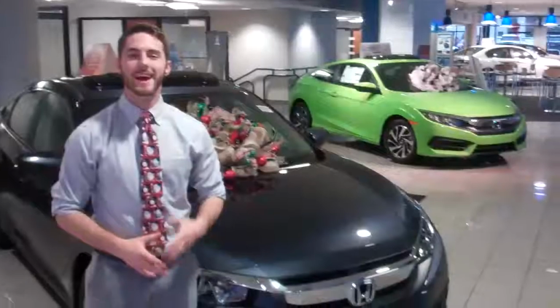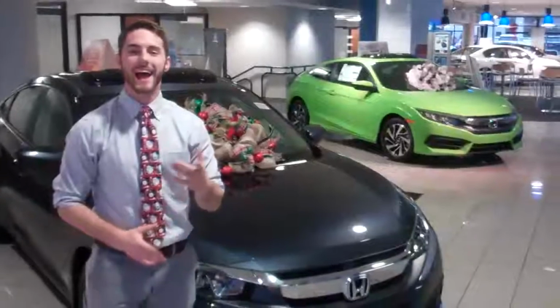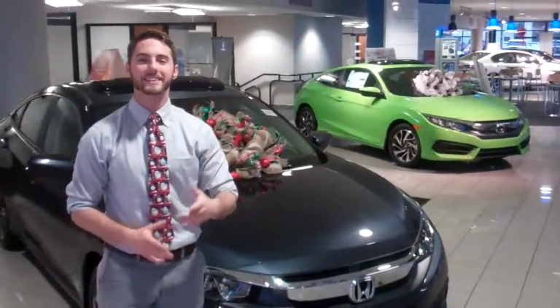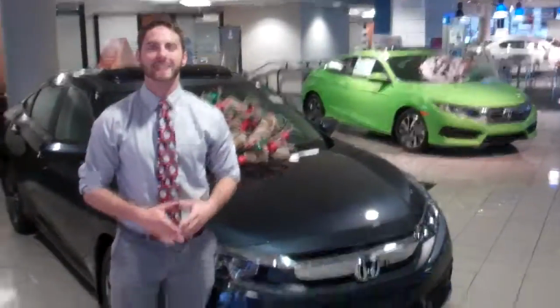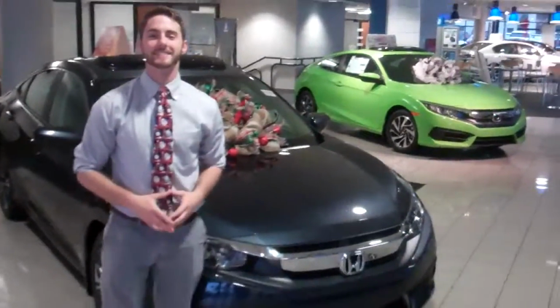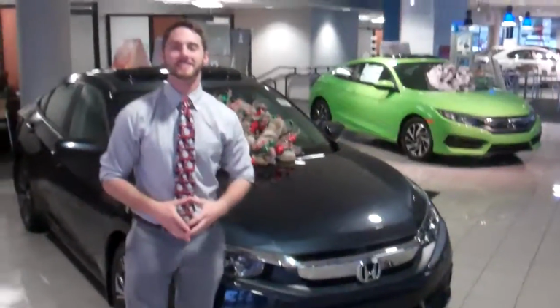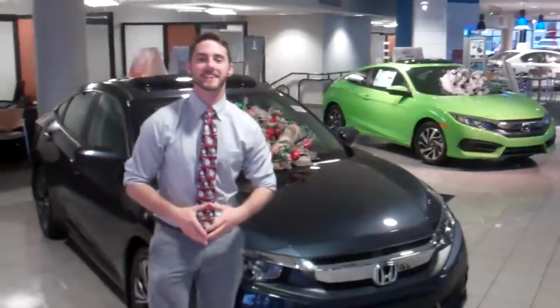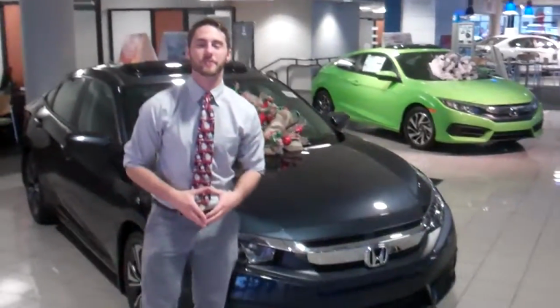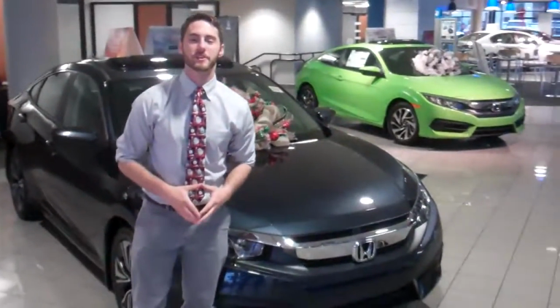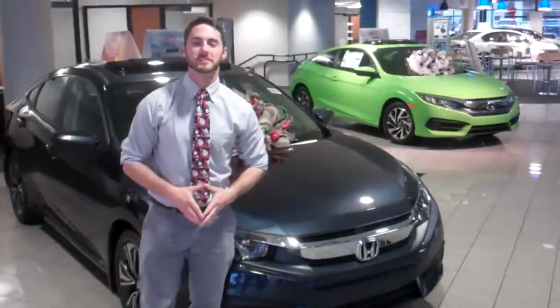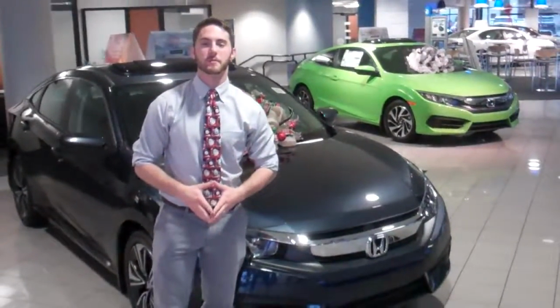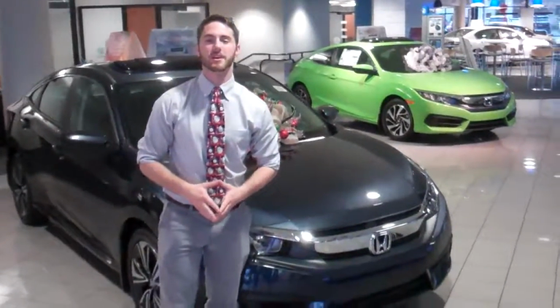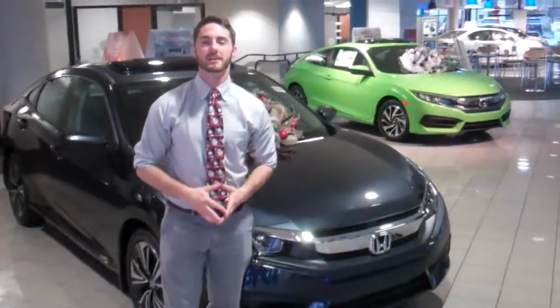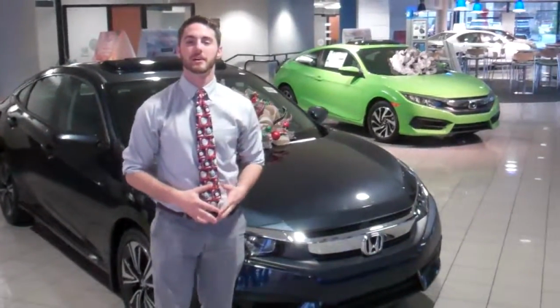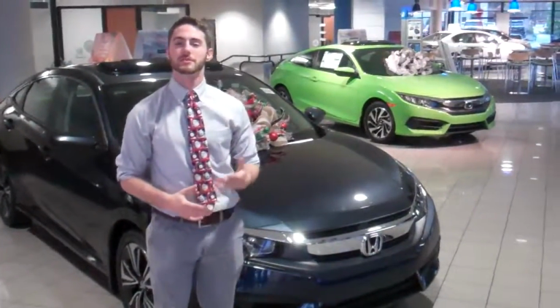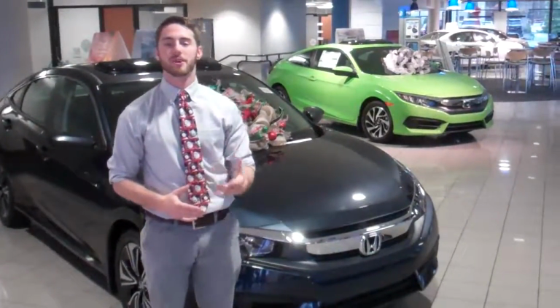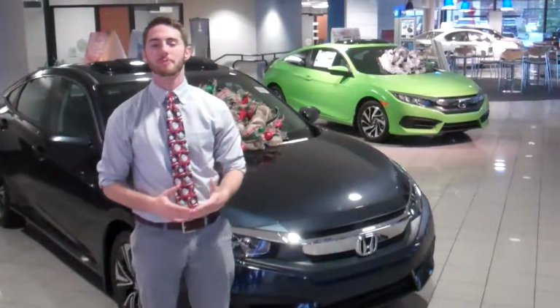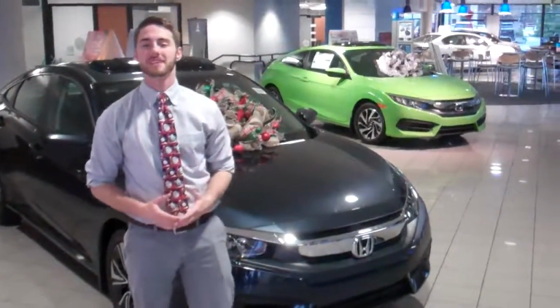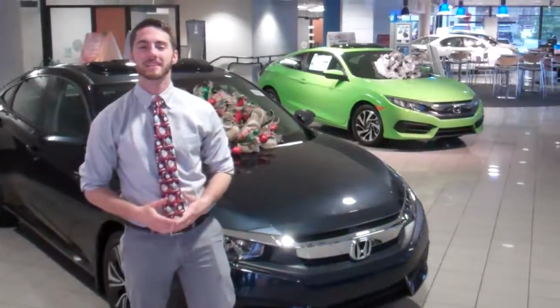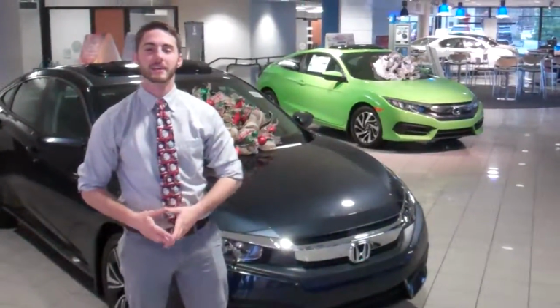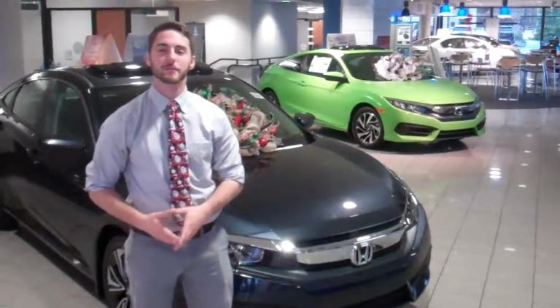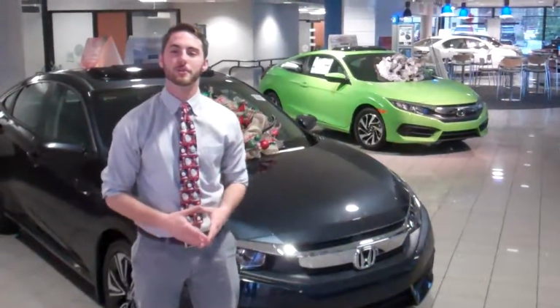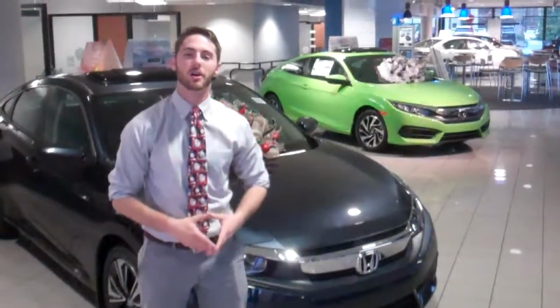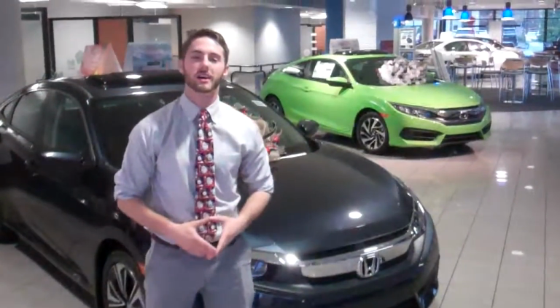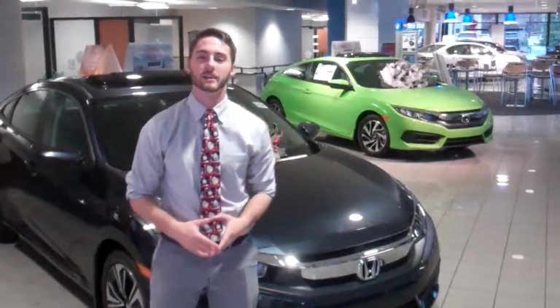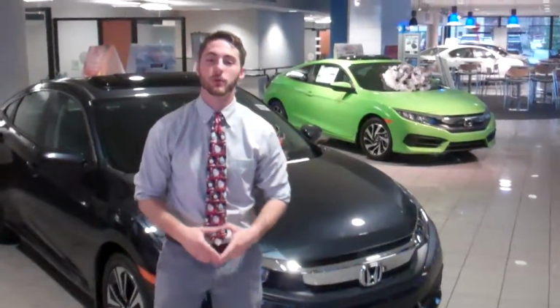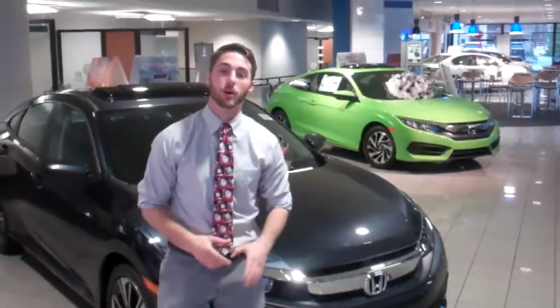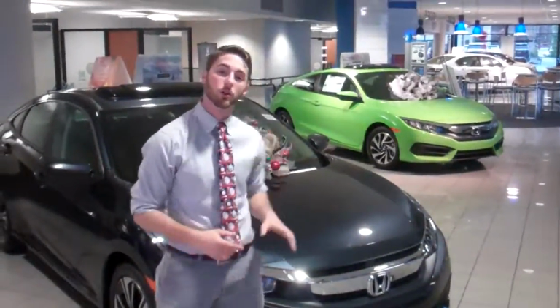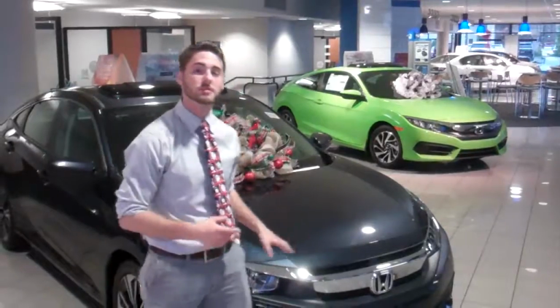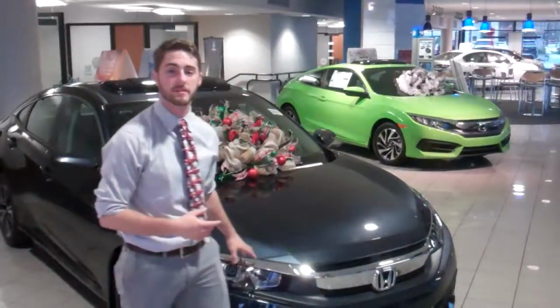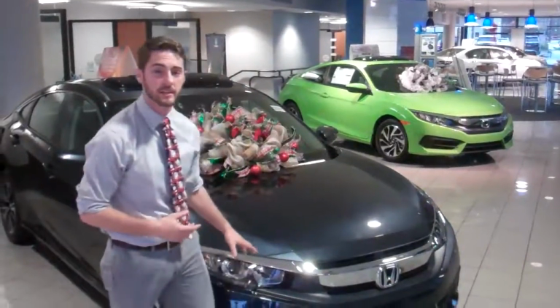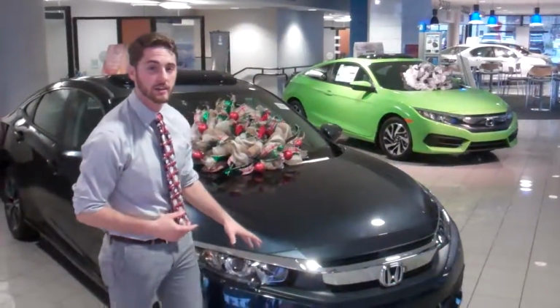Hey there Caleb, this is Clayton over here at Tamron Honda. I want to start by saying thank you for your online inquiry on our Civic here.